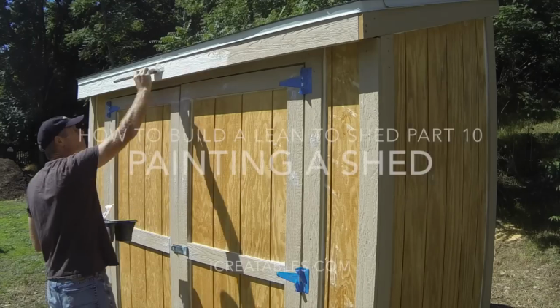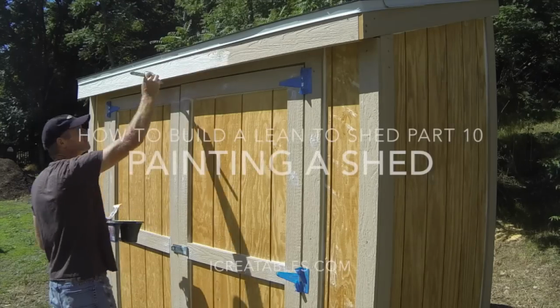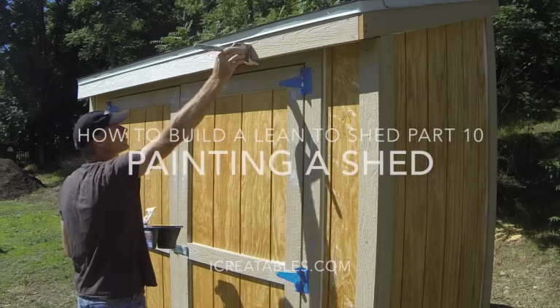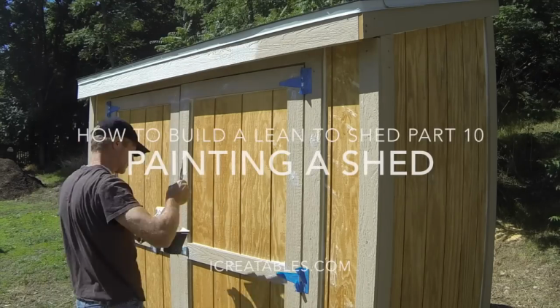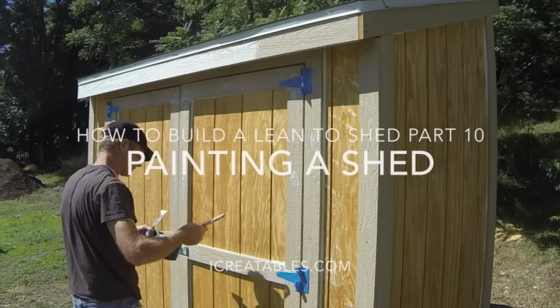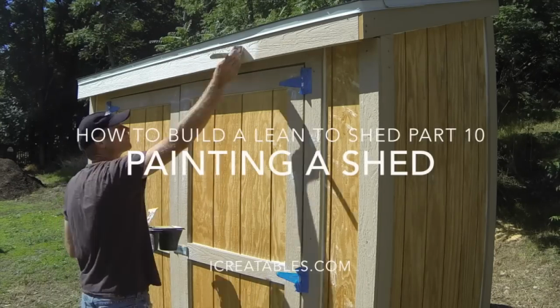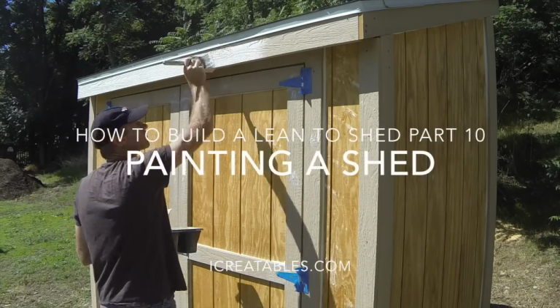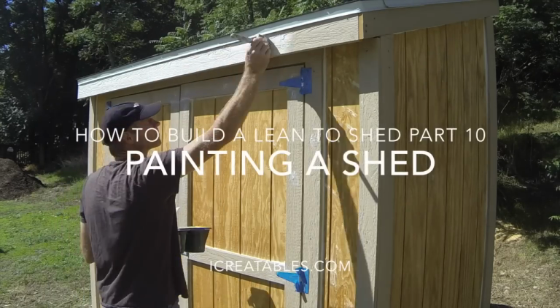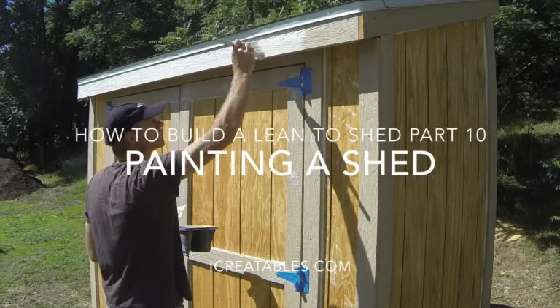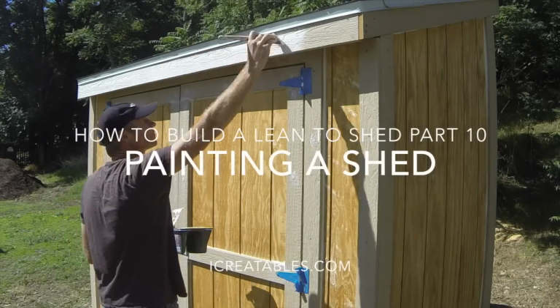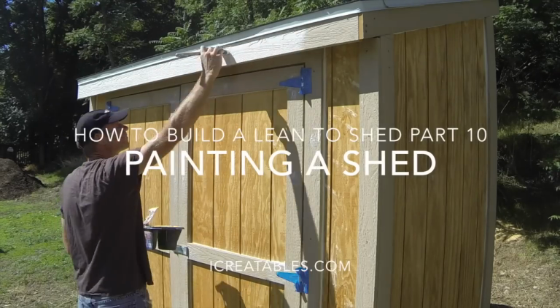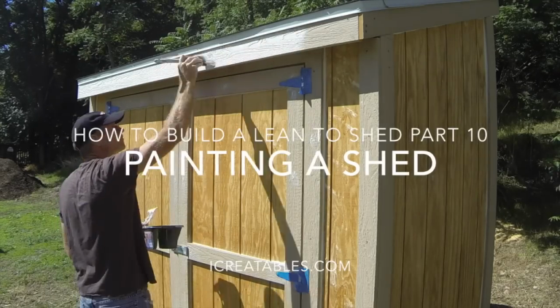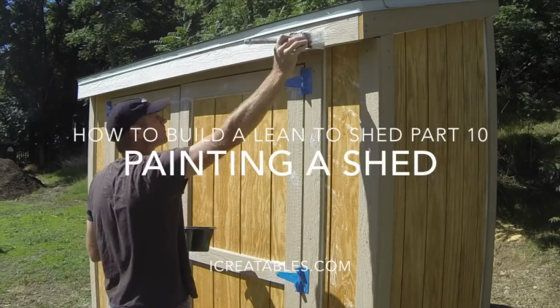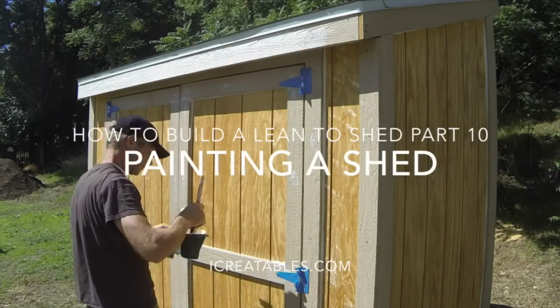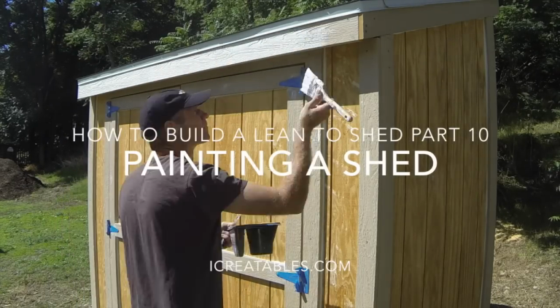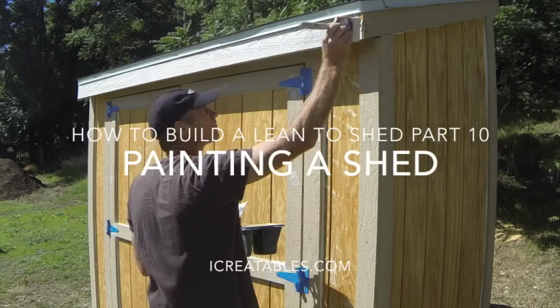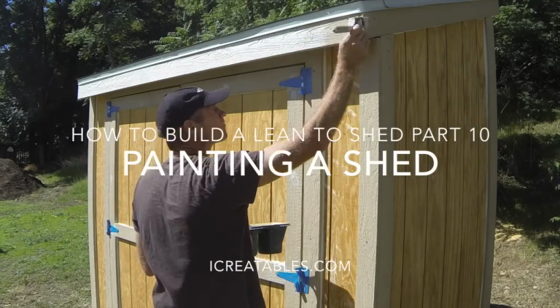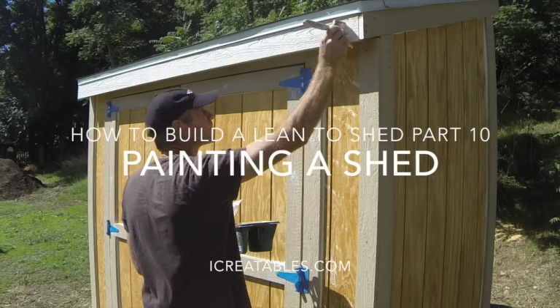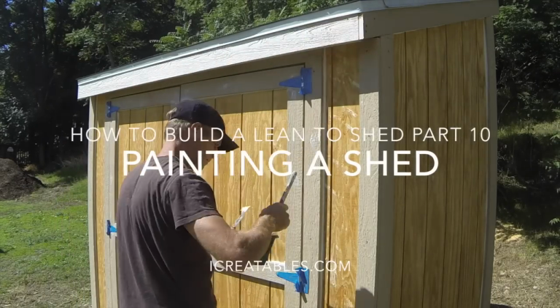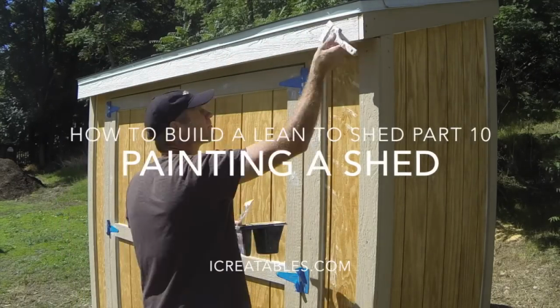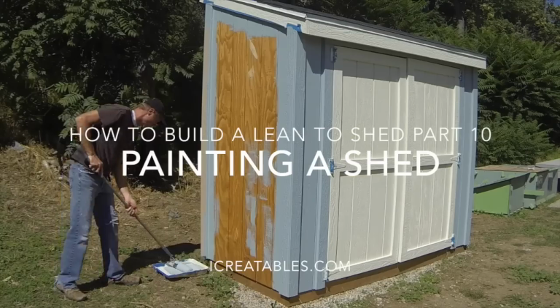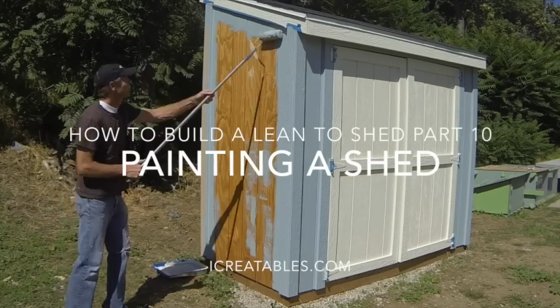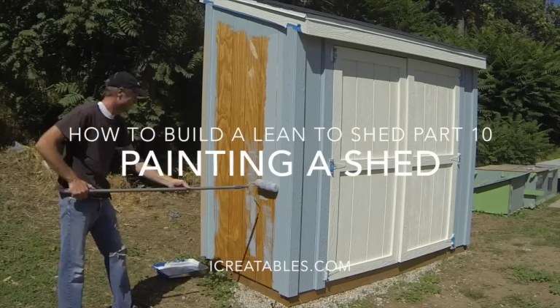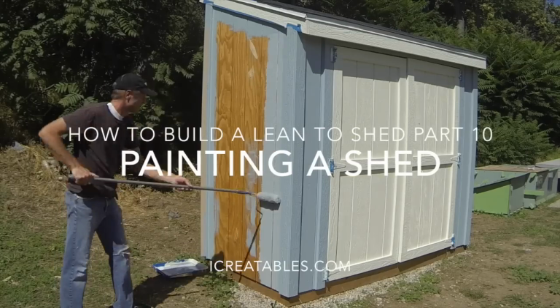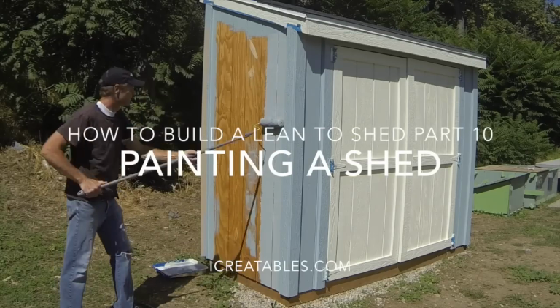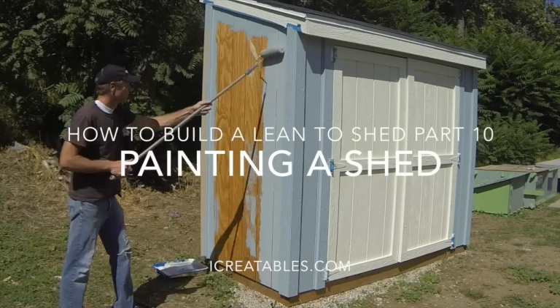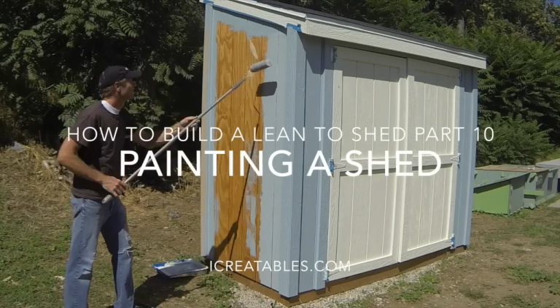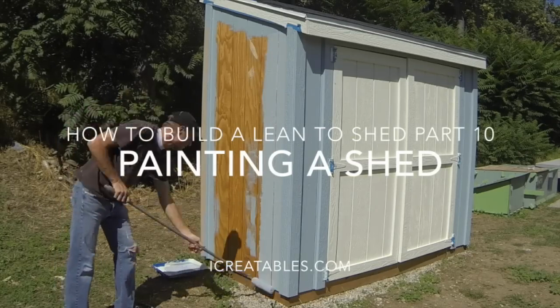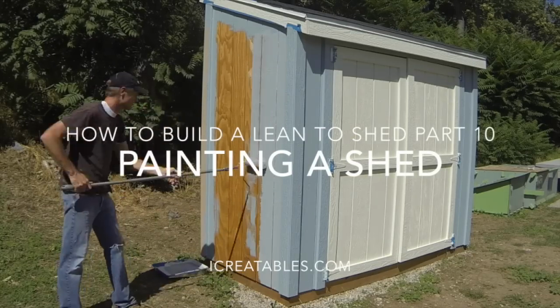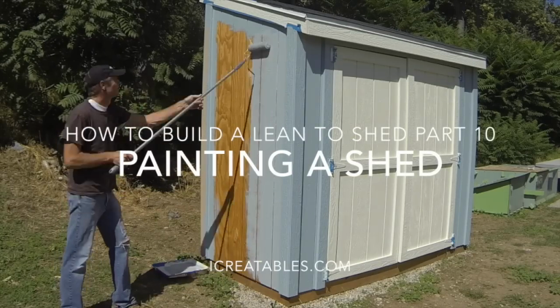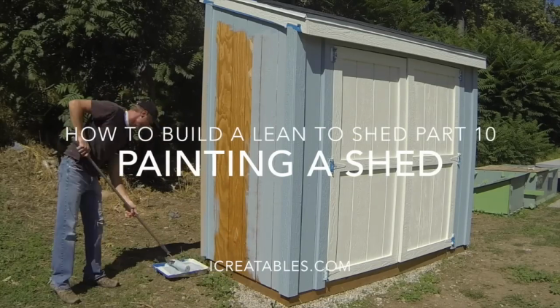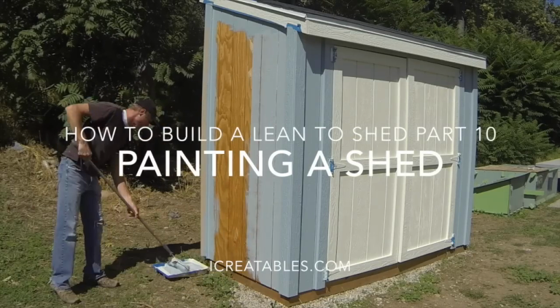Welcome to this shed painting video. Here you will learn about the steps to painting your storage shed.